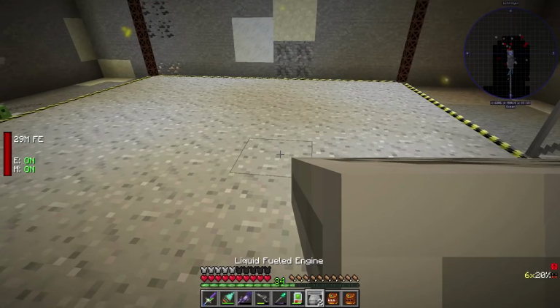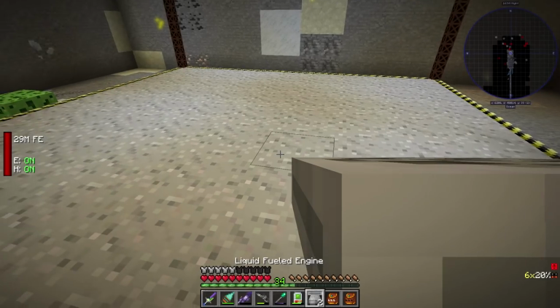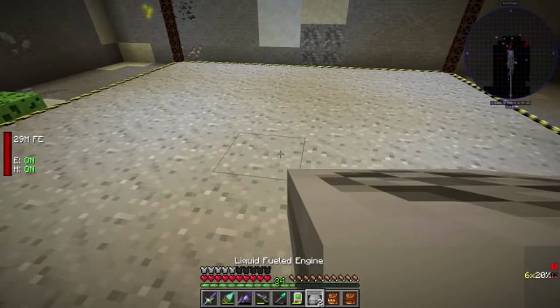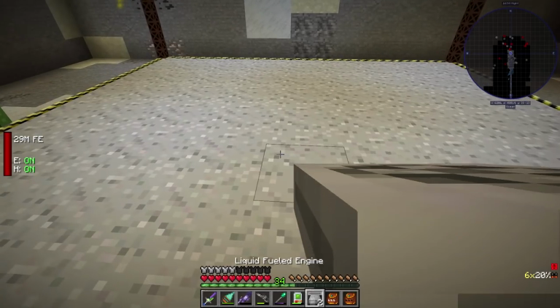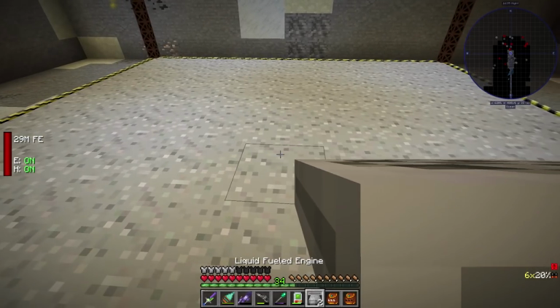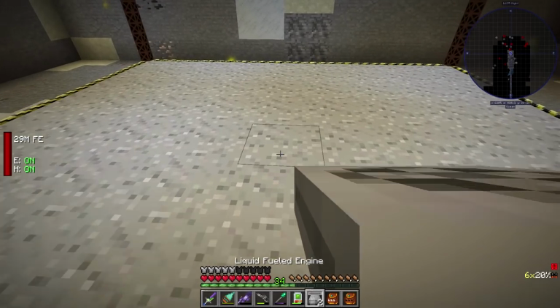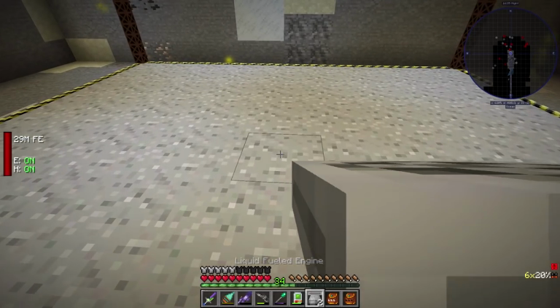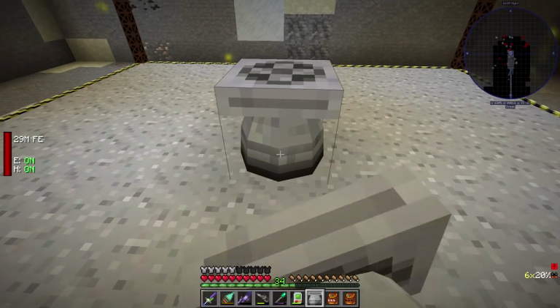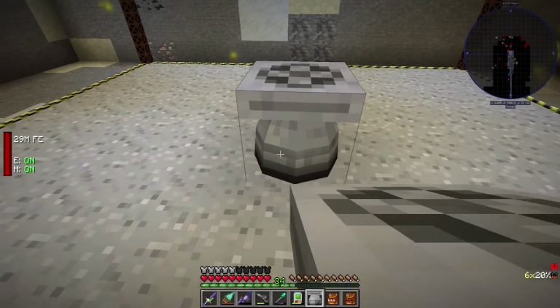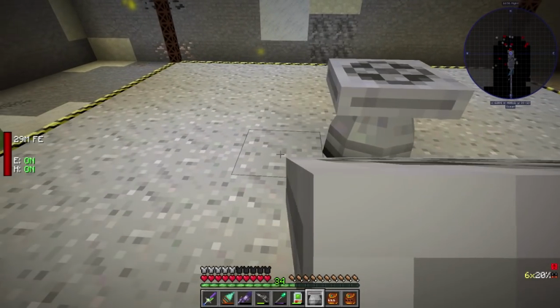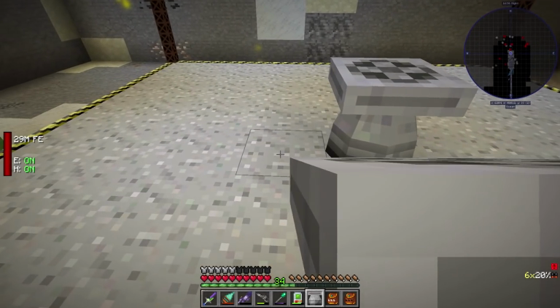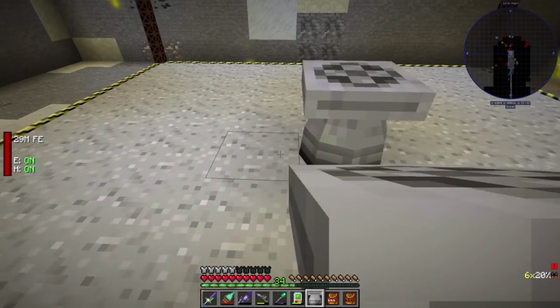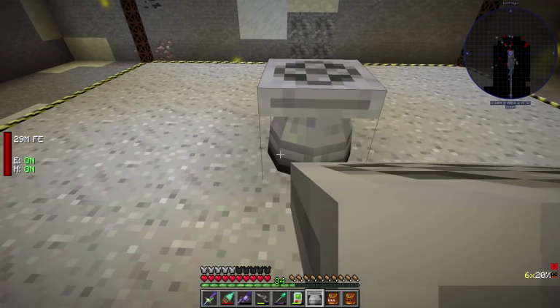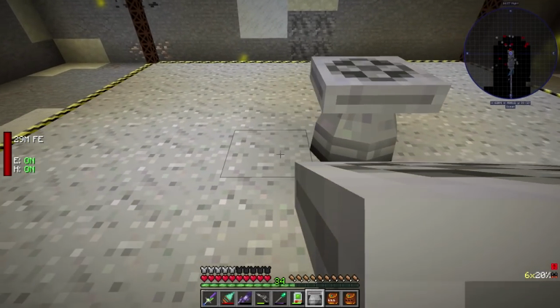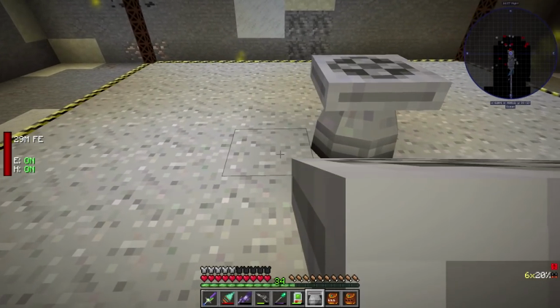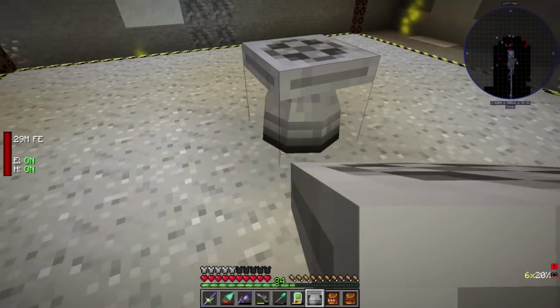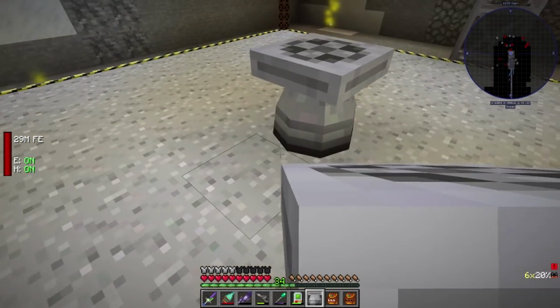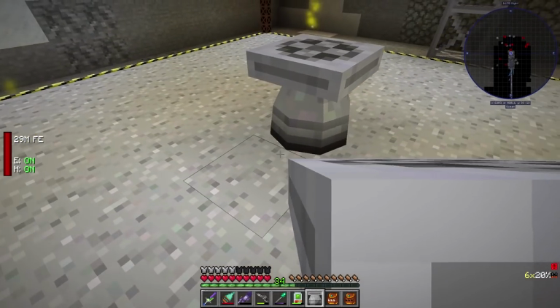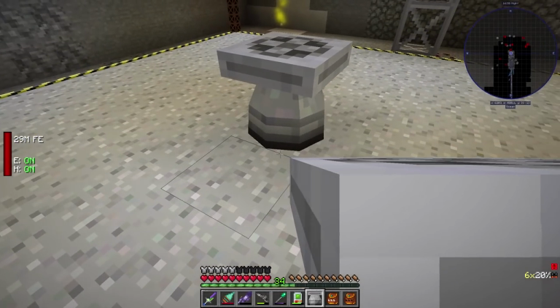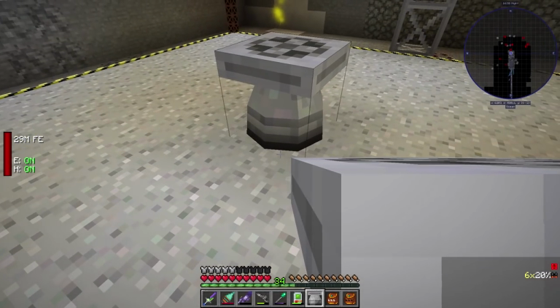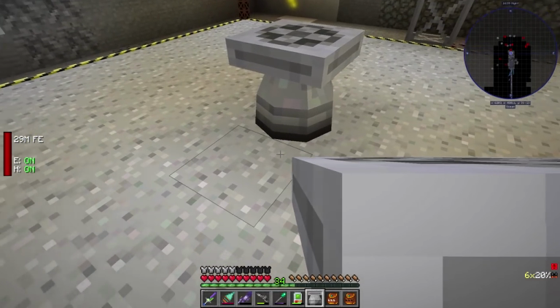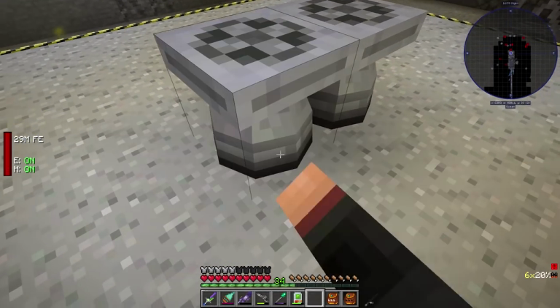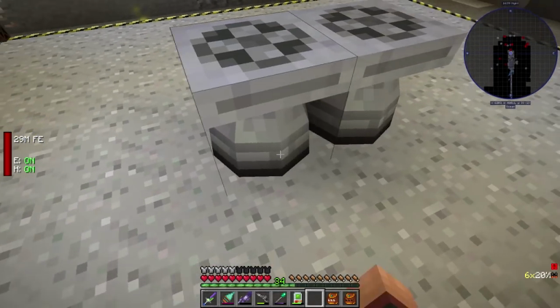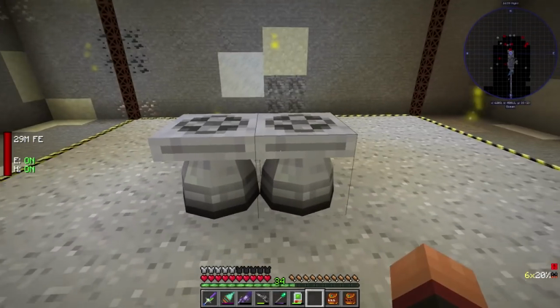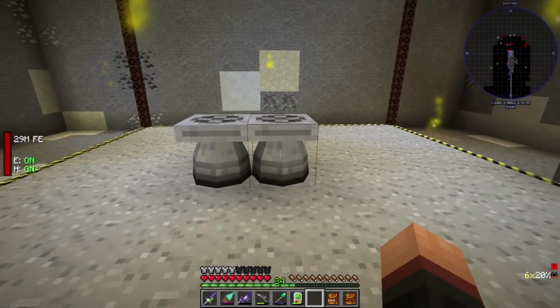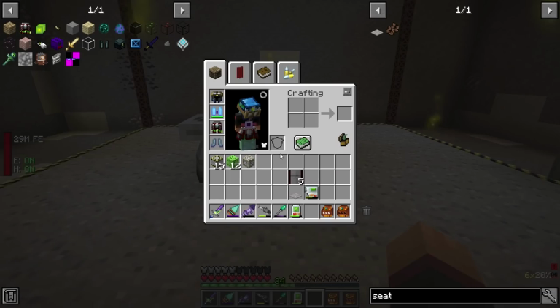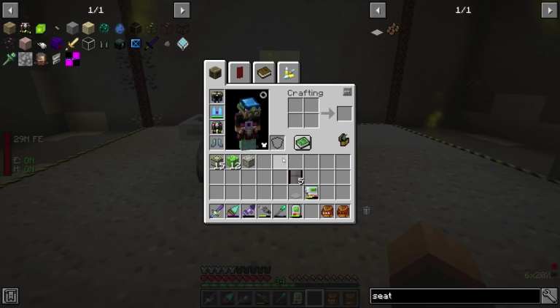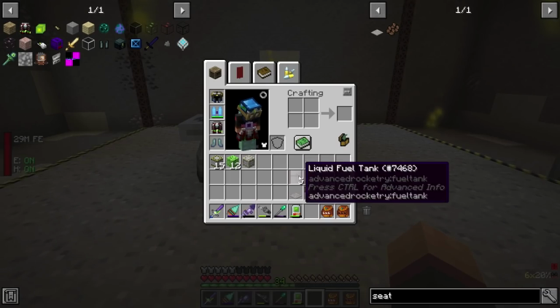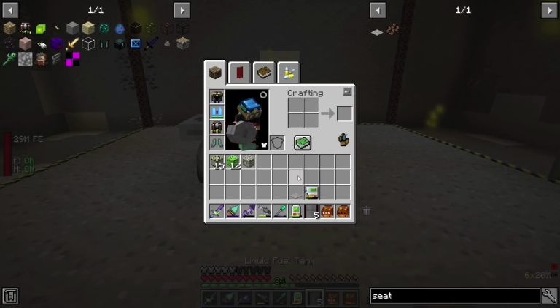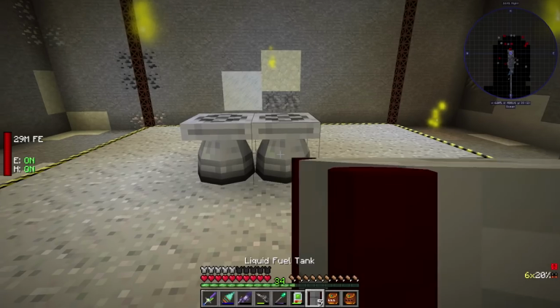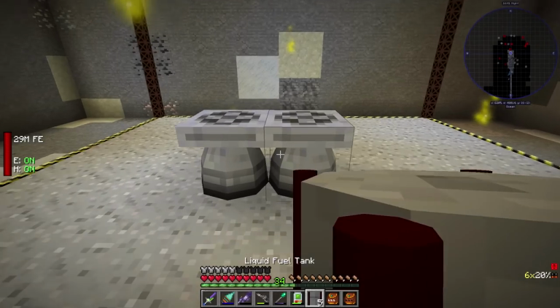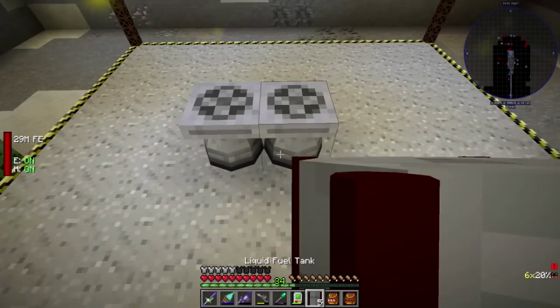Generally a rocket ship would go thrusters at the bottom. The boots is the bottom. That's gonna look horrible.